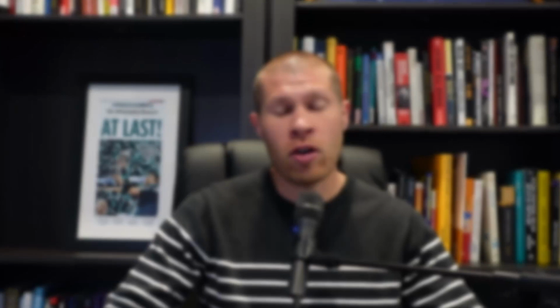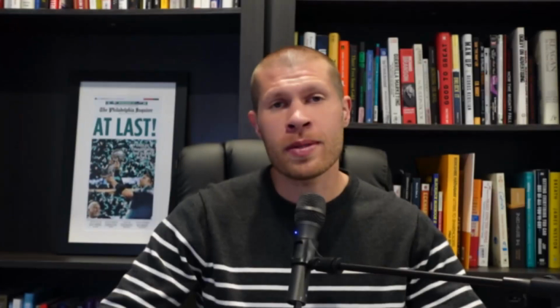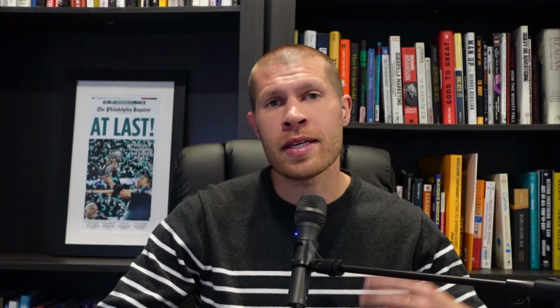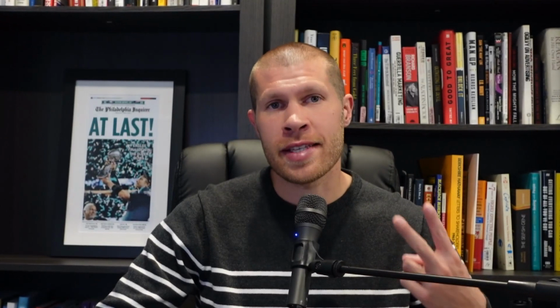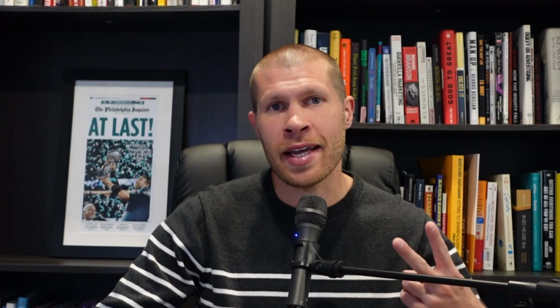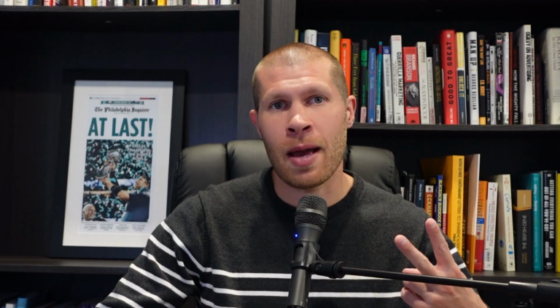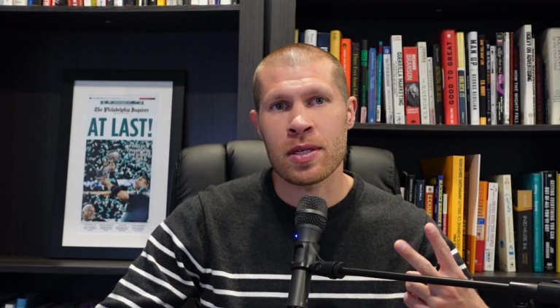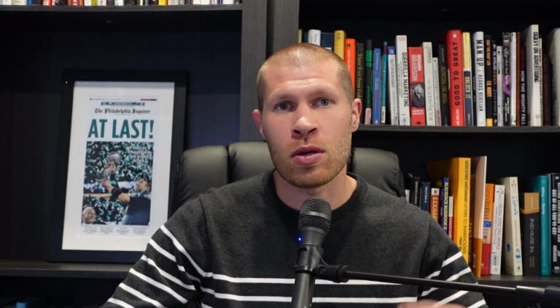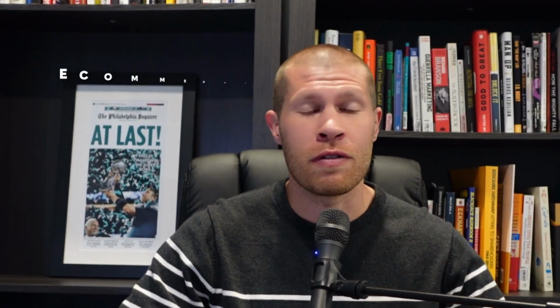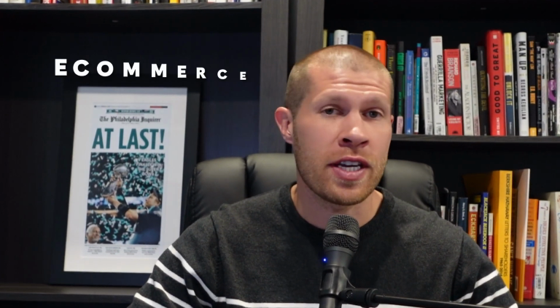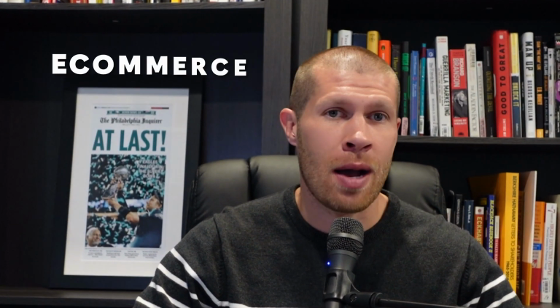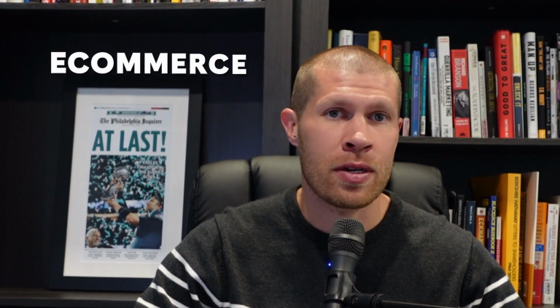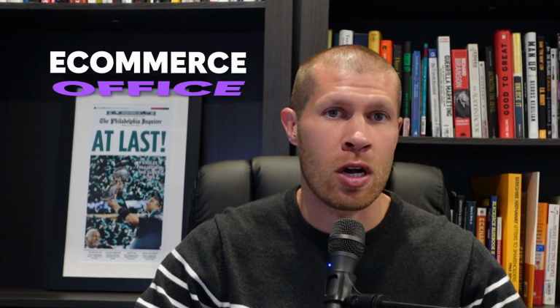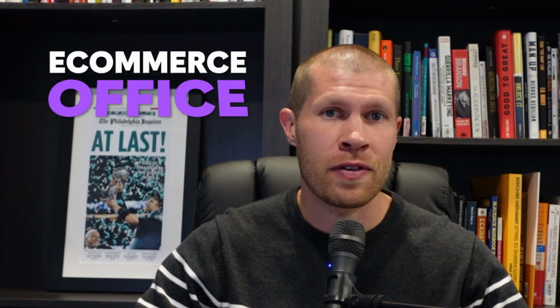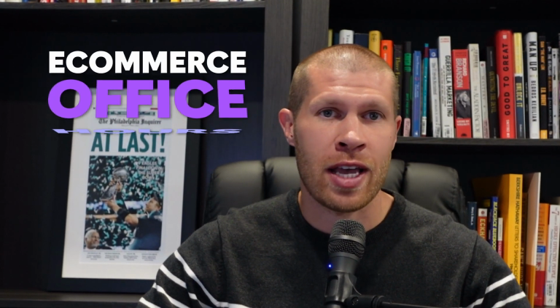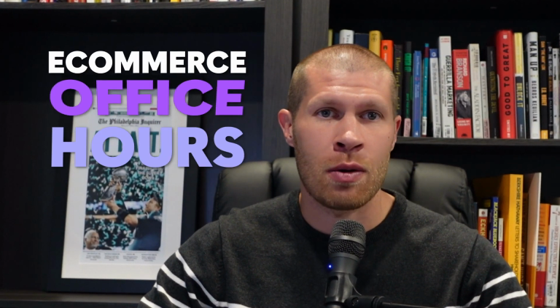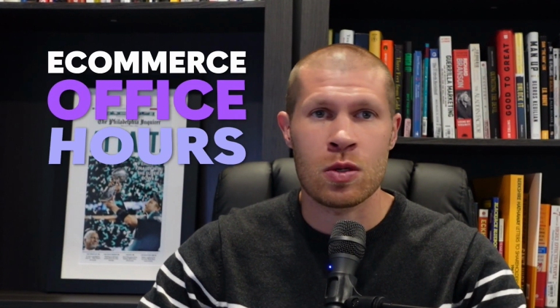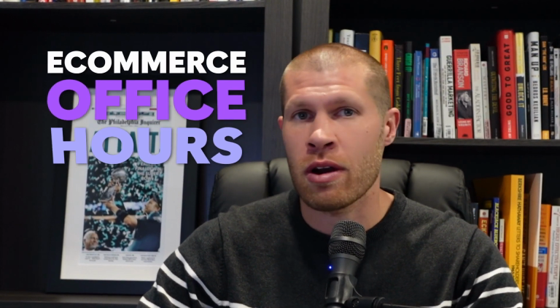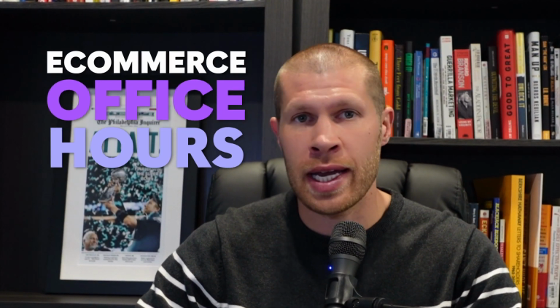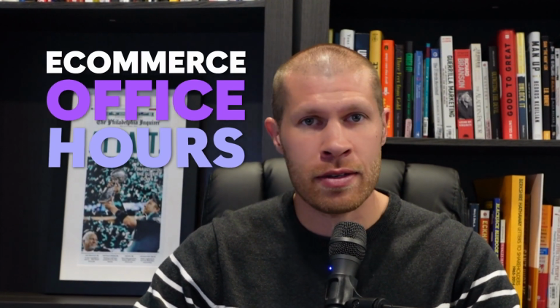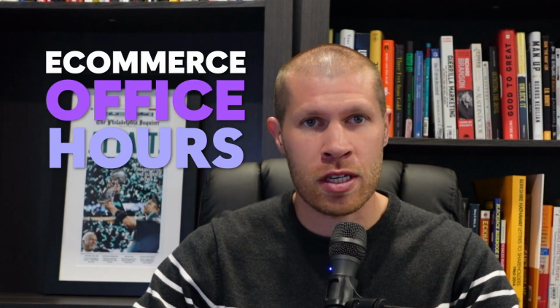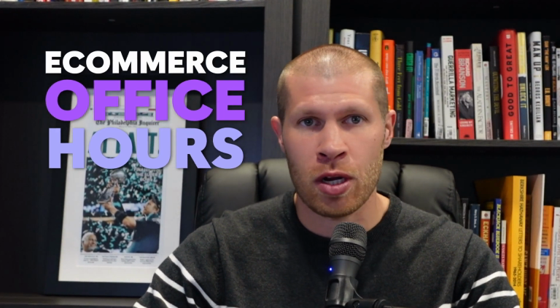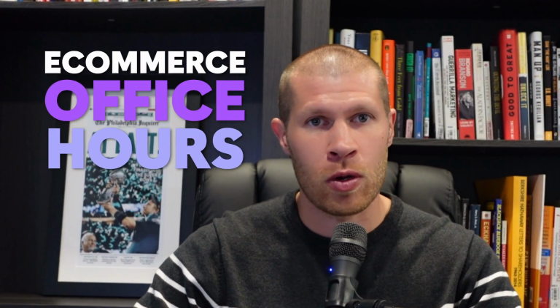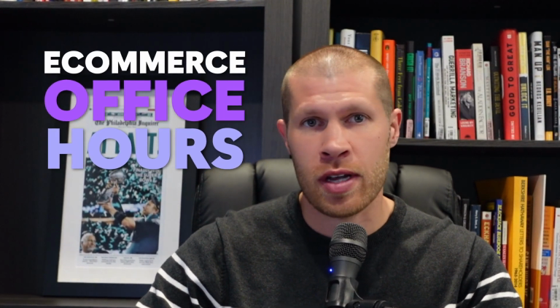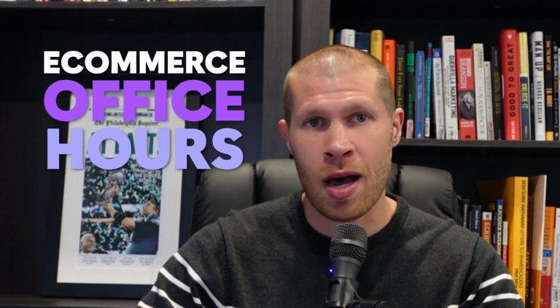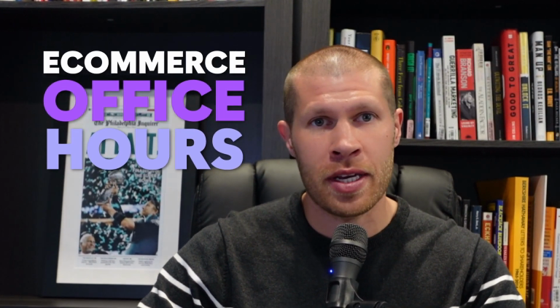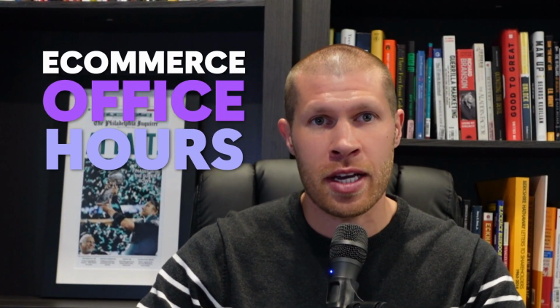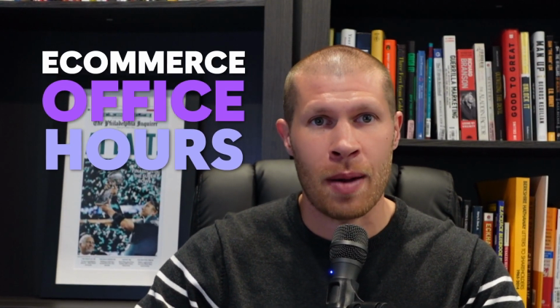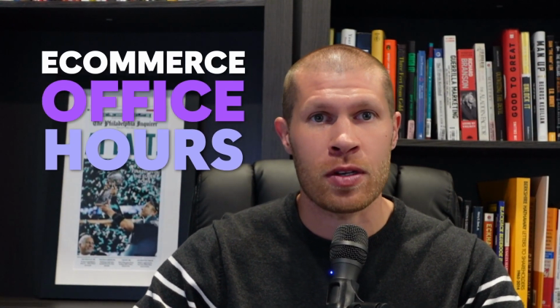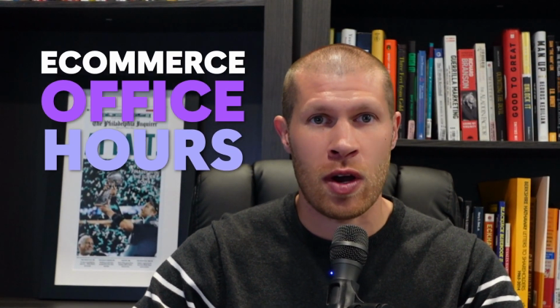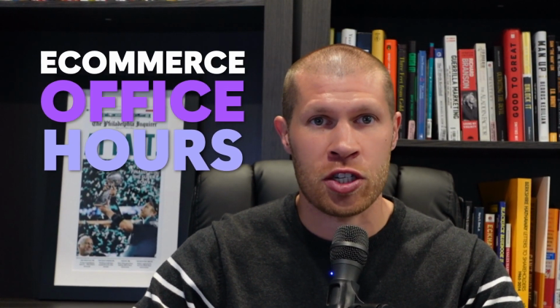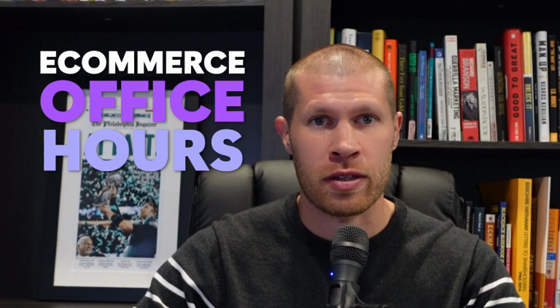Welcome to the second episode of e-commerce office hours where I answer some of your most common e-commerce questions.